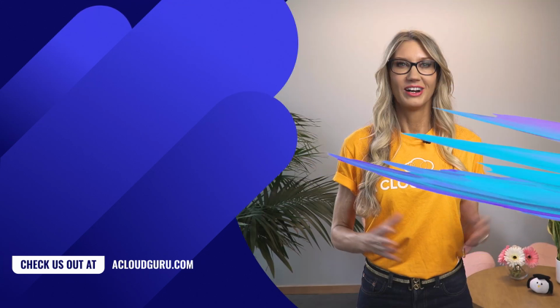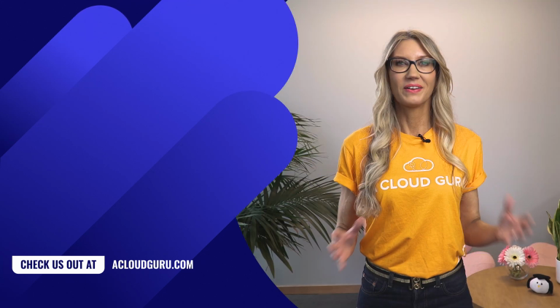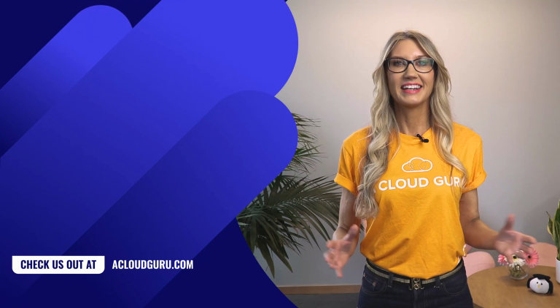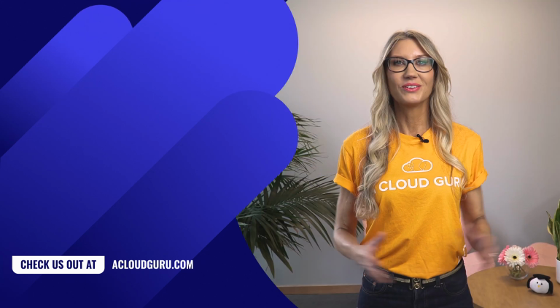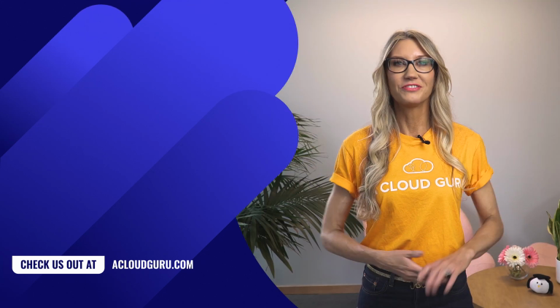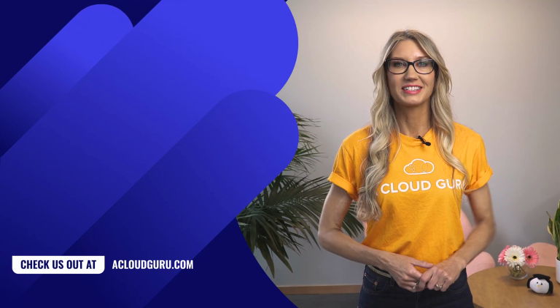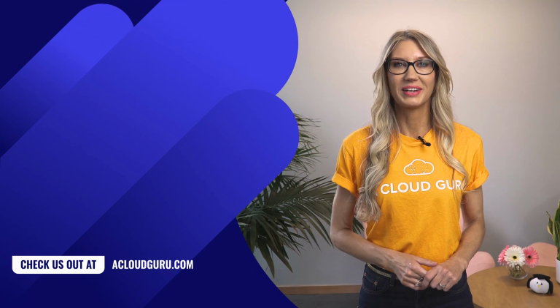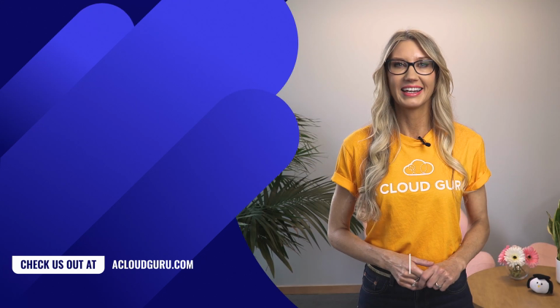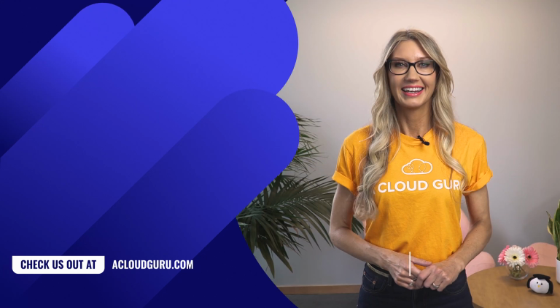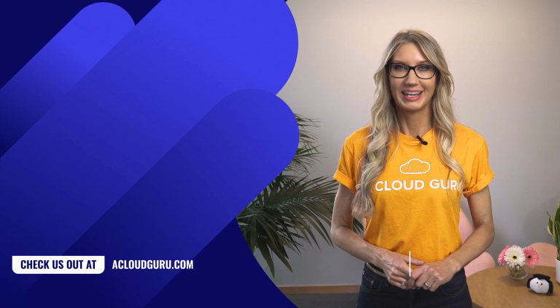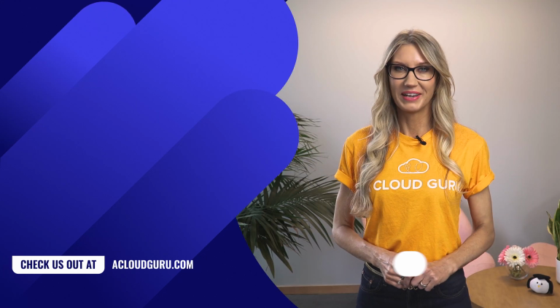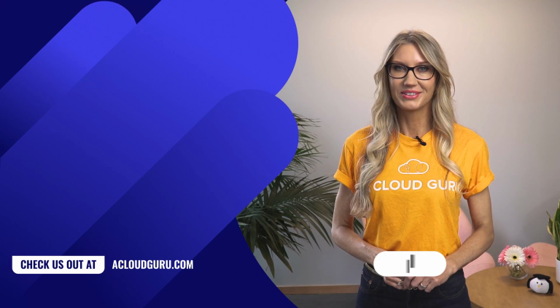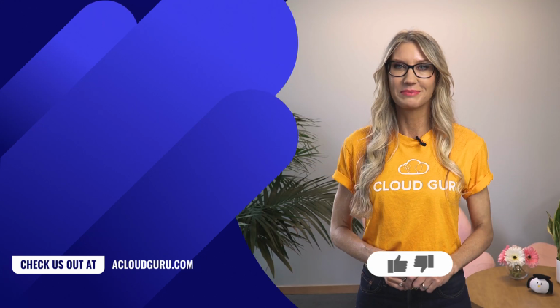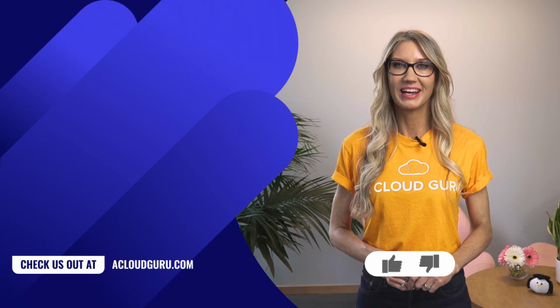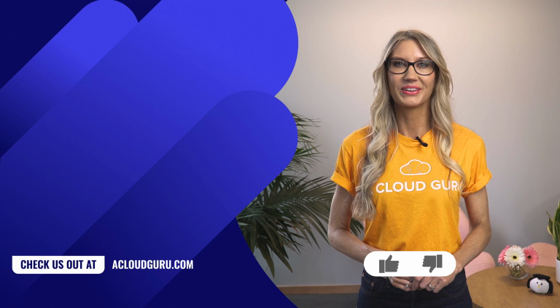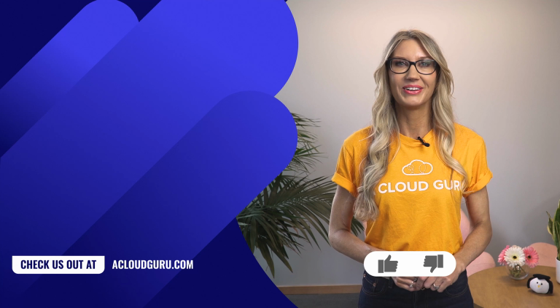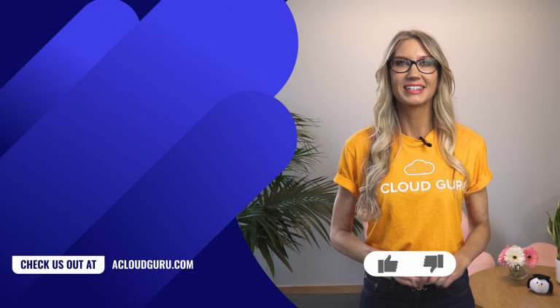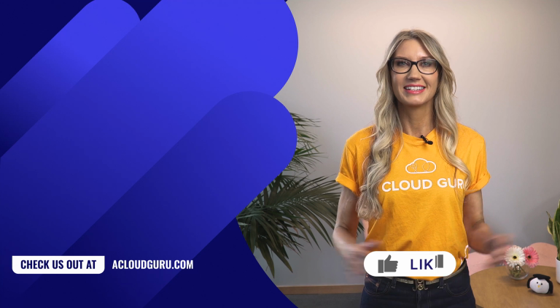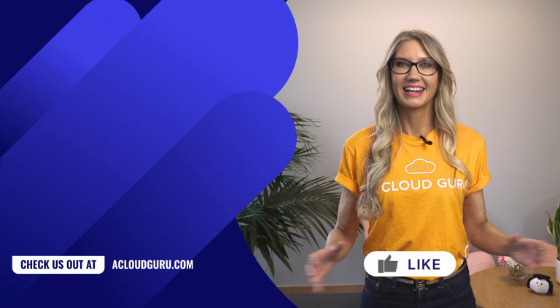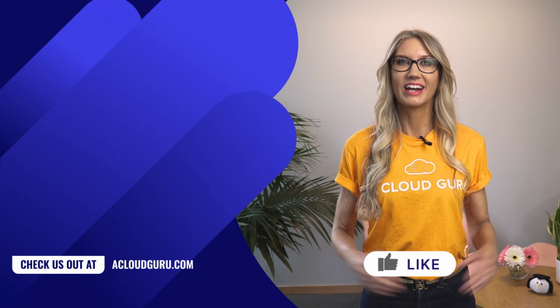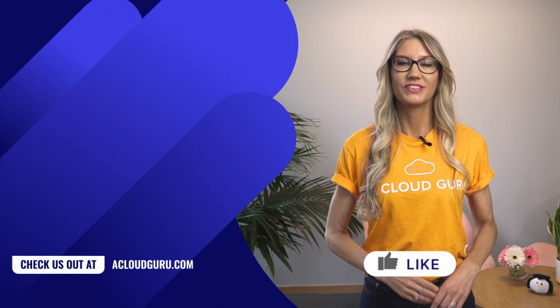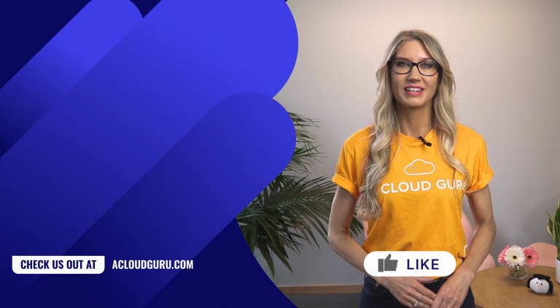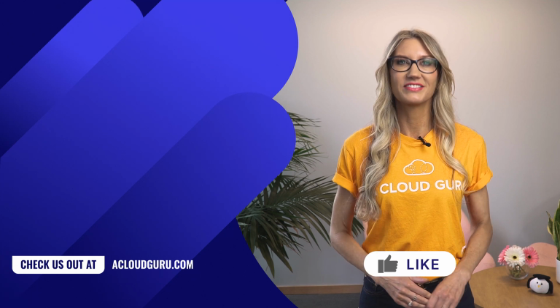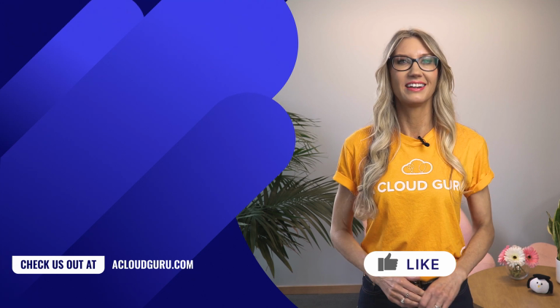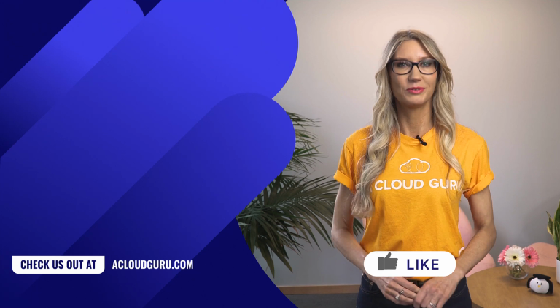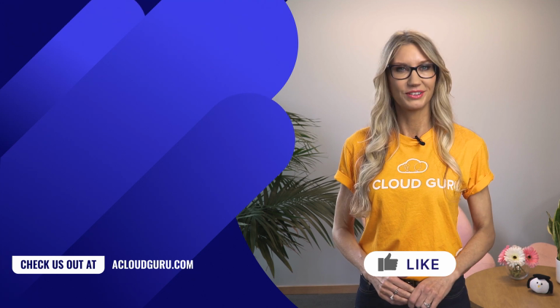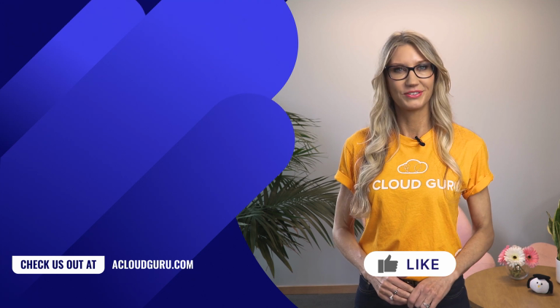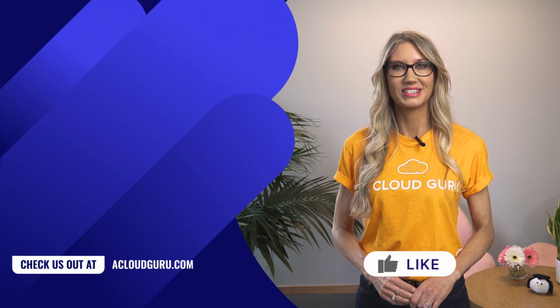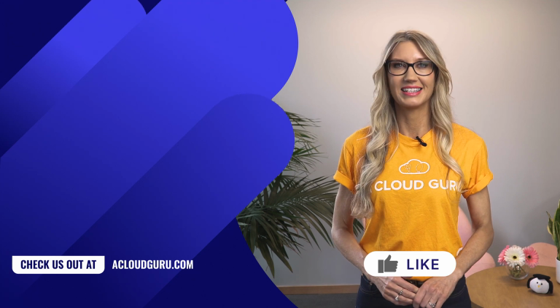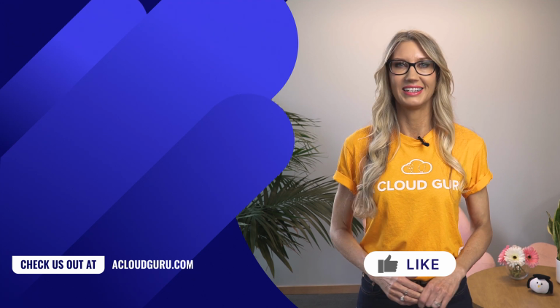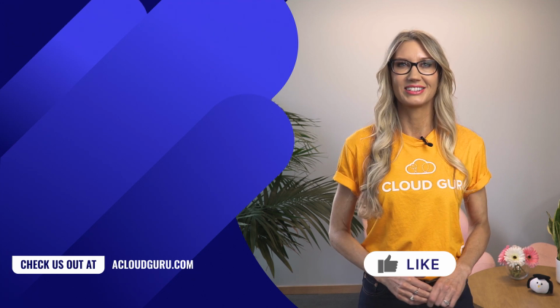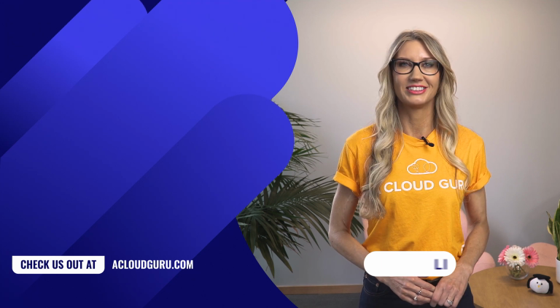Well, that is all for this week. Keep being awesome, Cloud Gurus. Take care of yourselves, and I will look forward to seeing you soon.